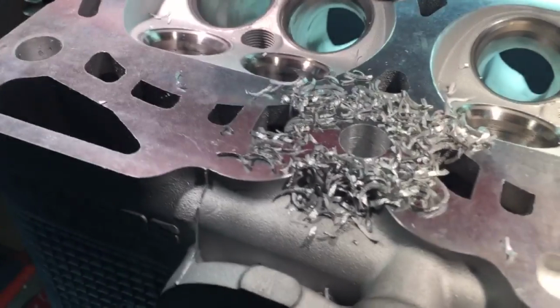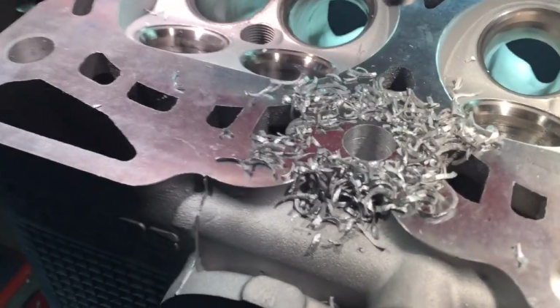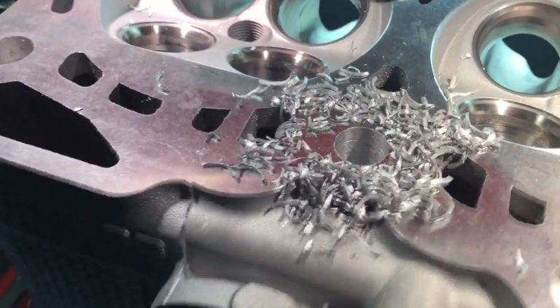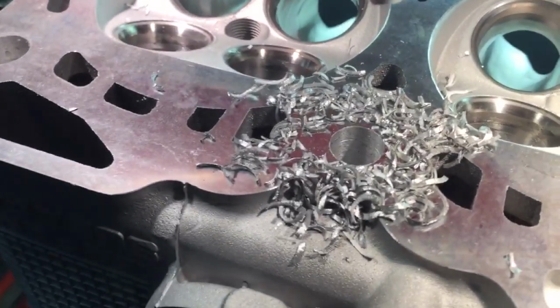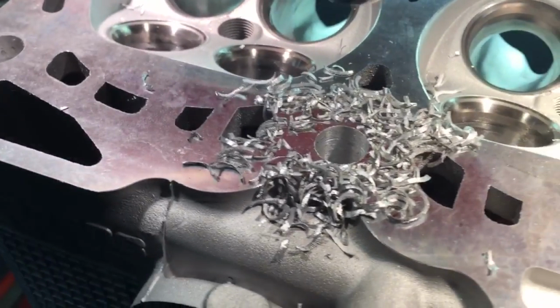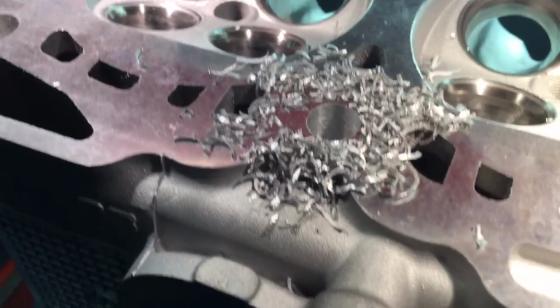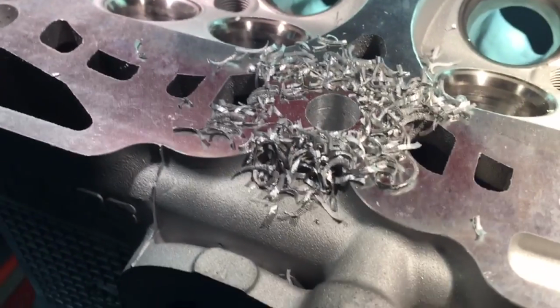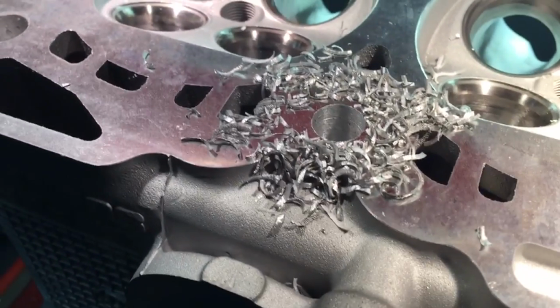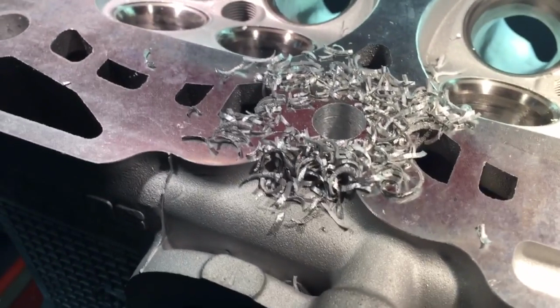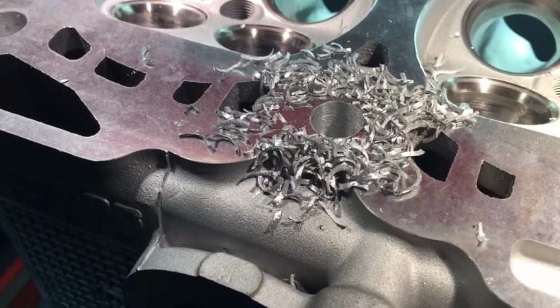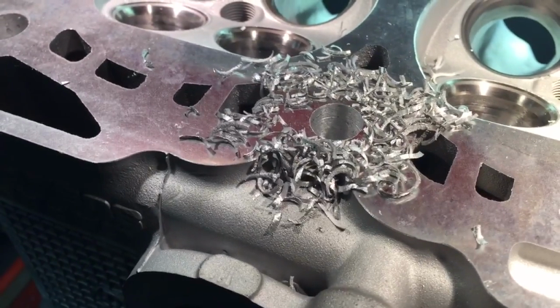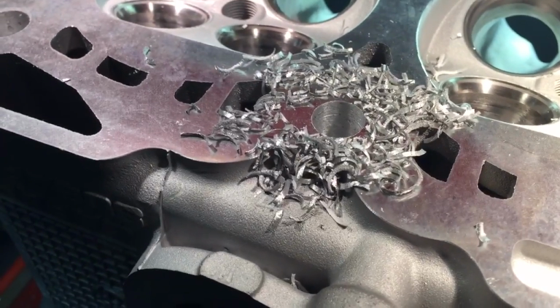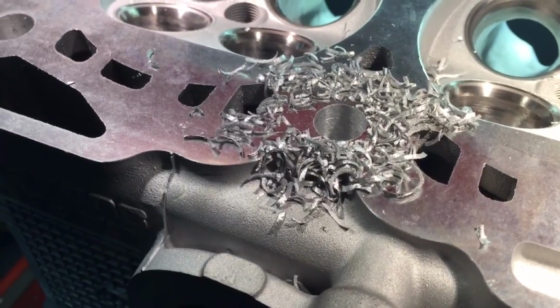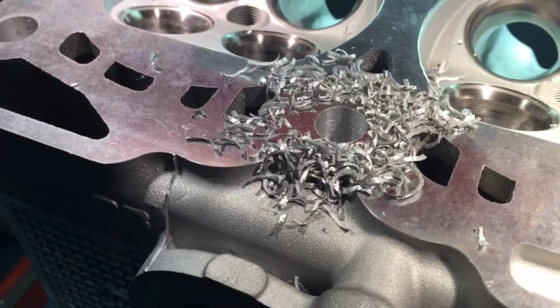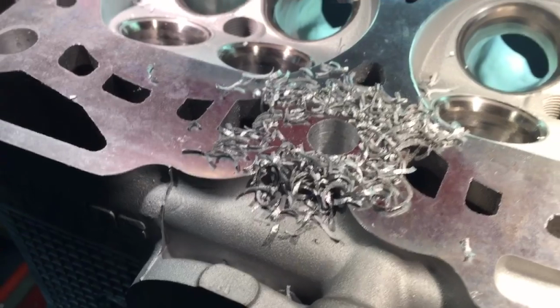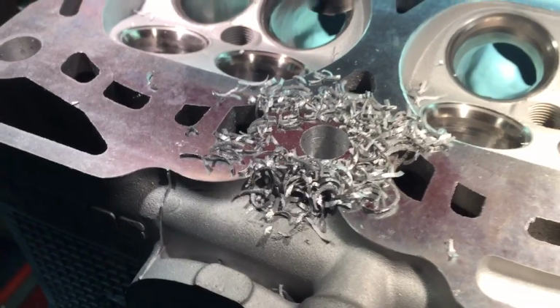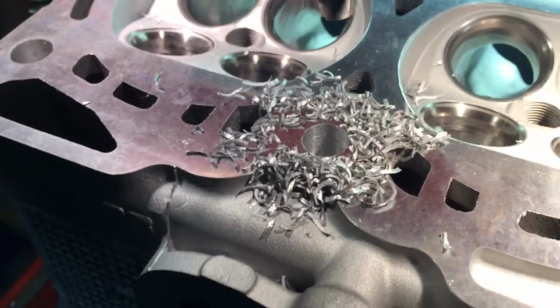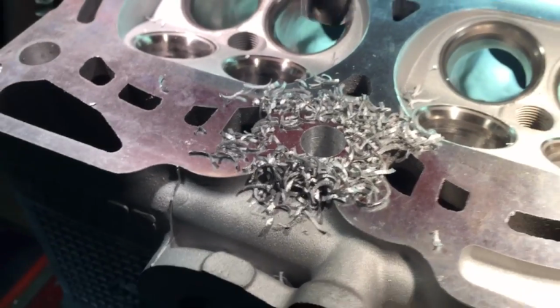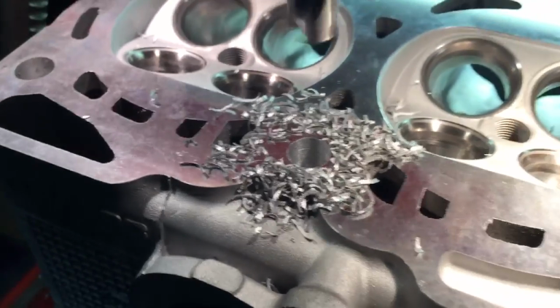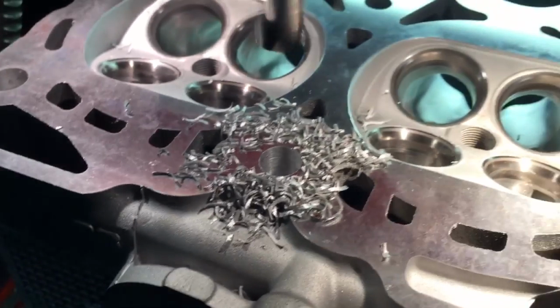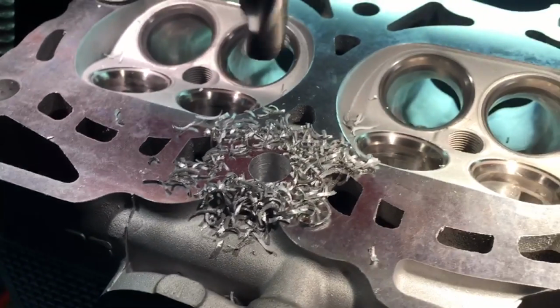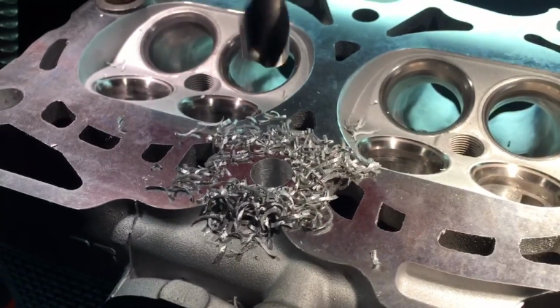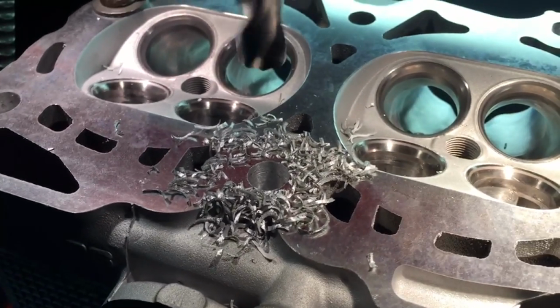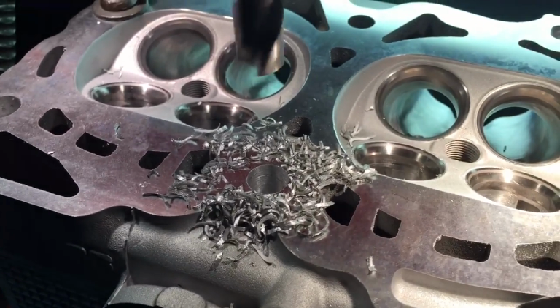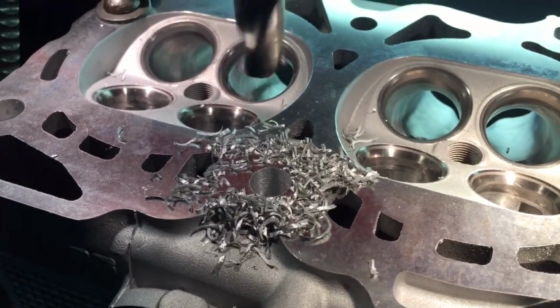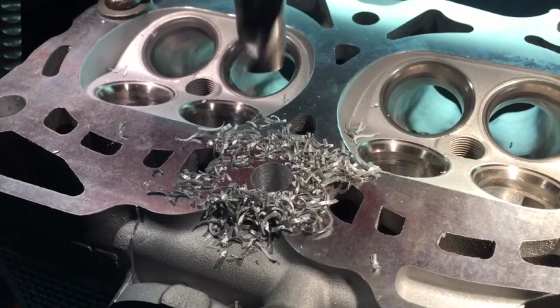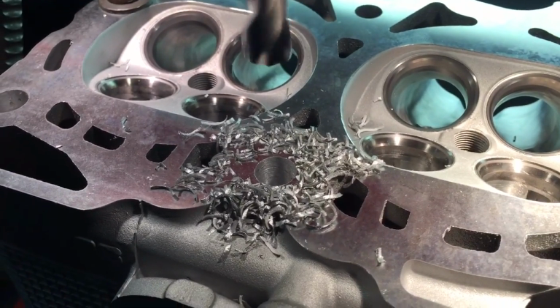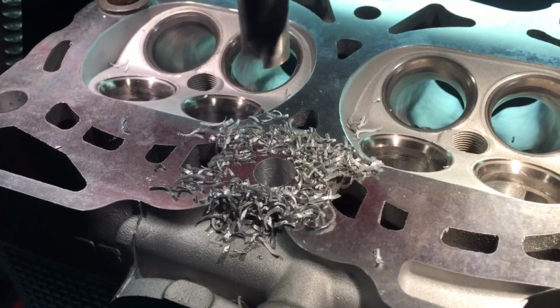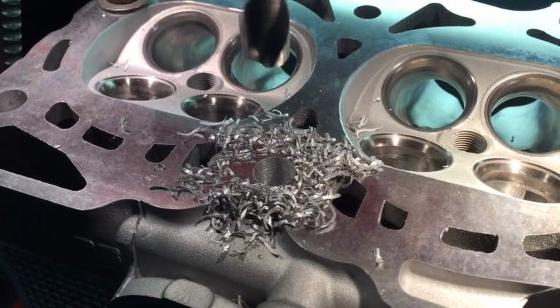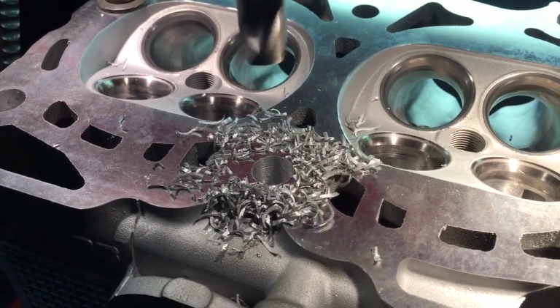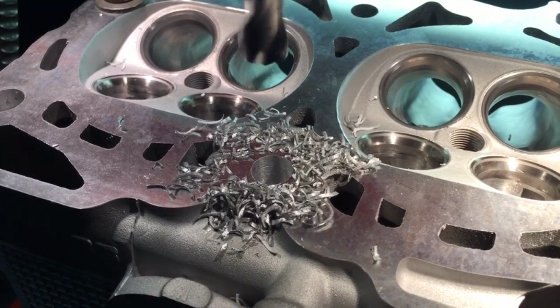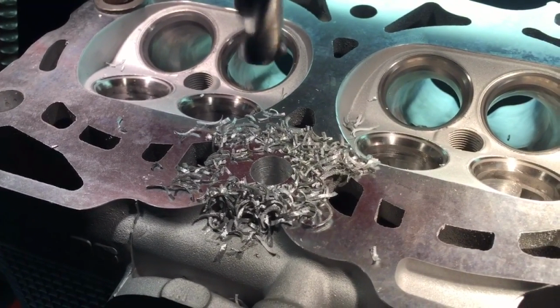After this we'll follow it up with a chamfer tool to make it nice and clean.